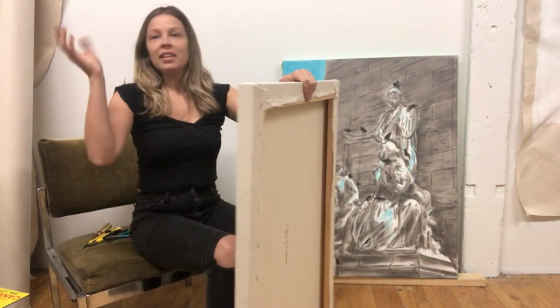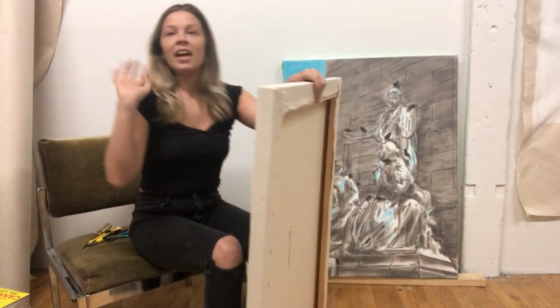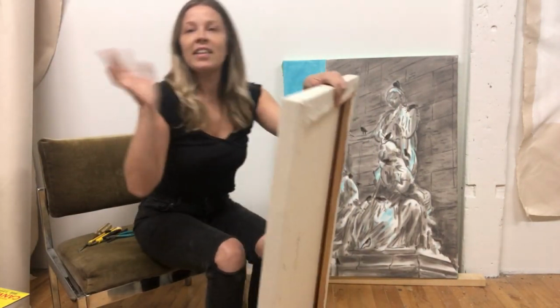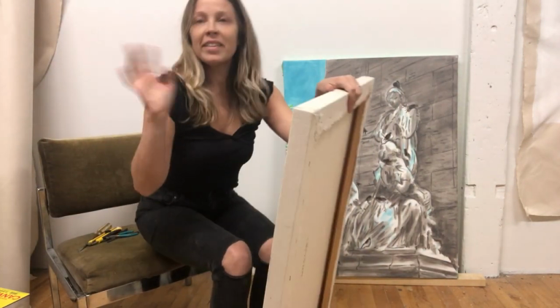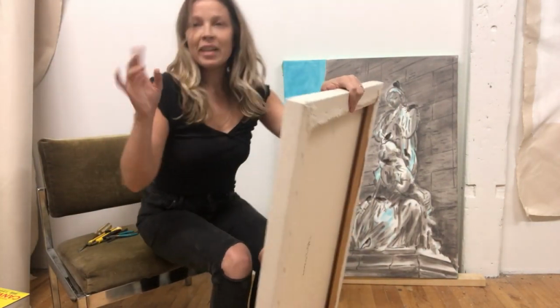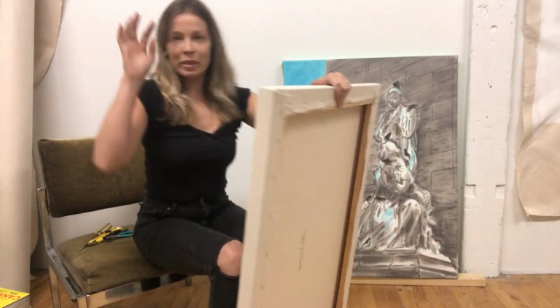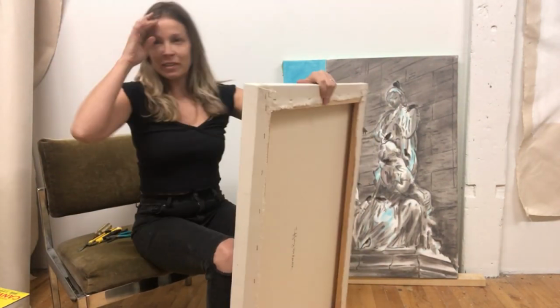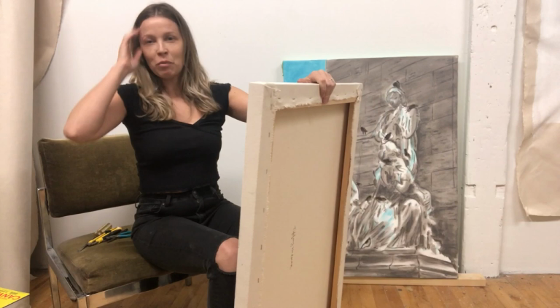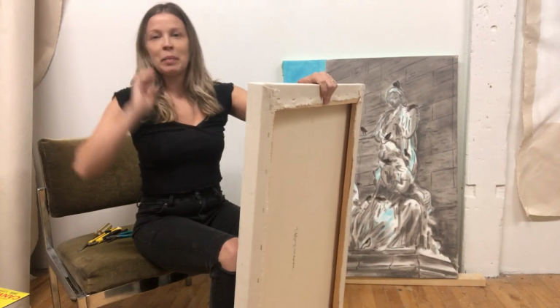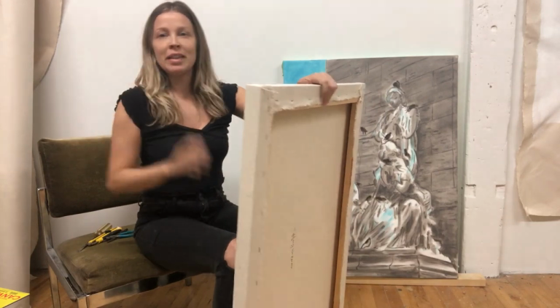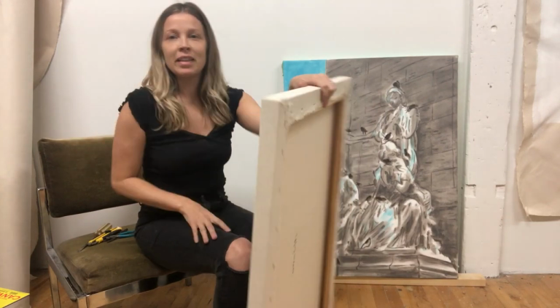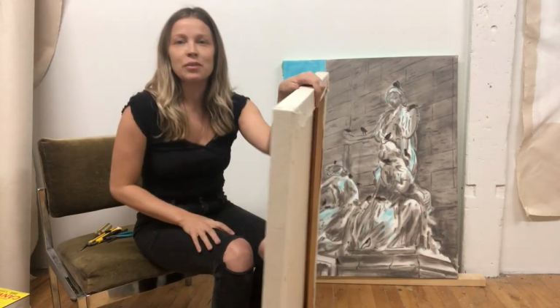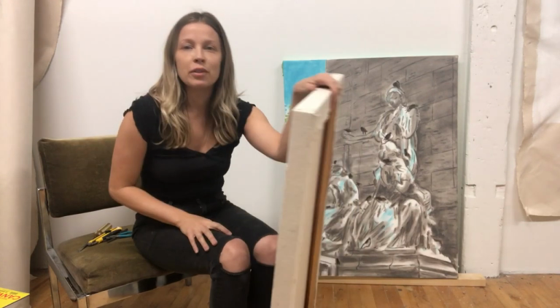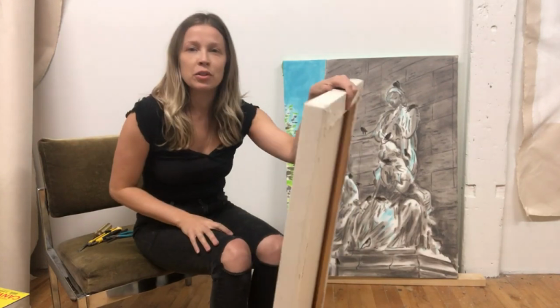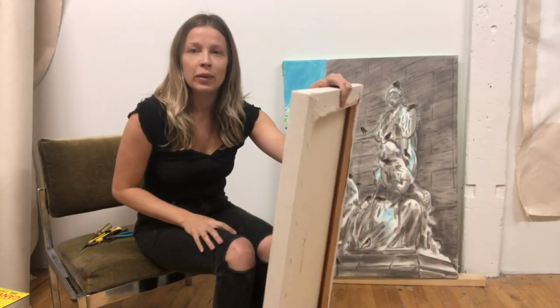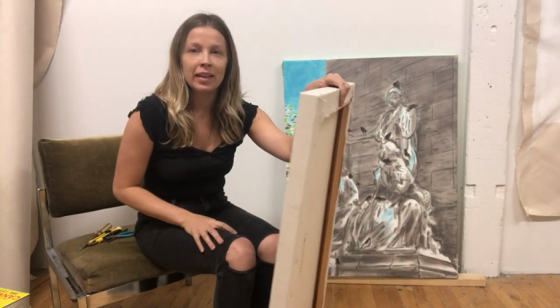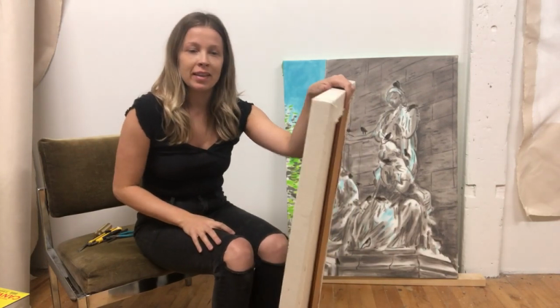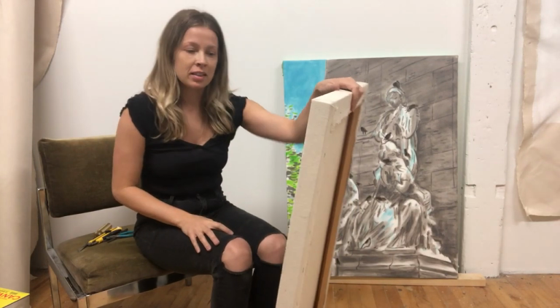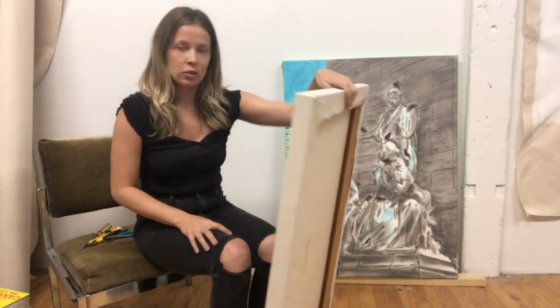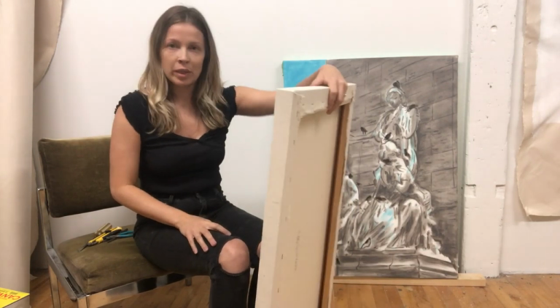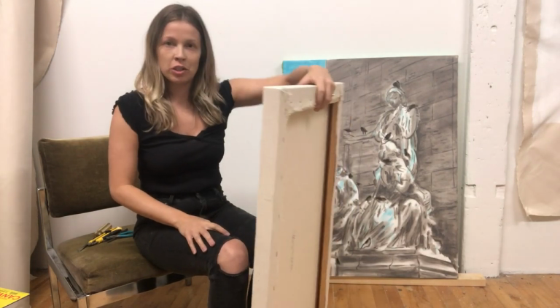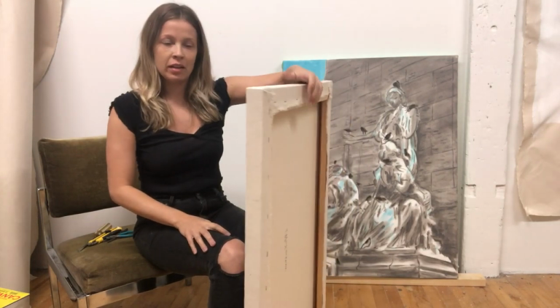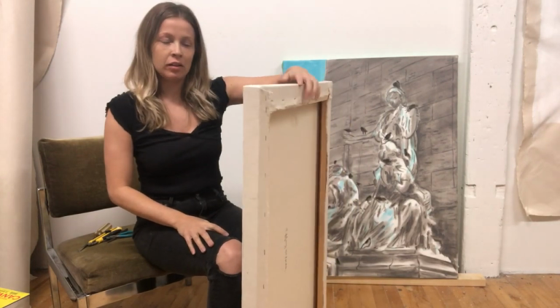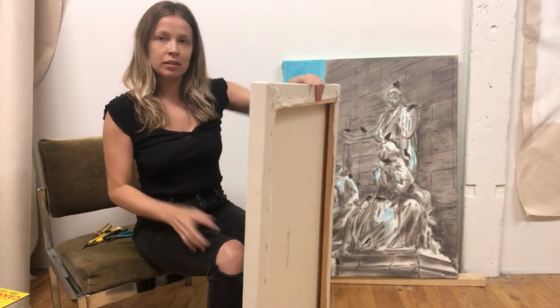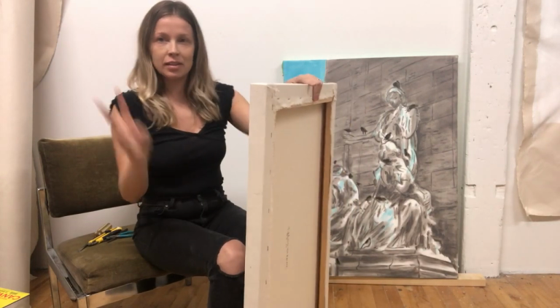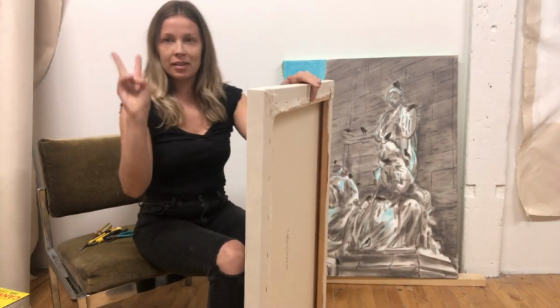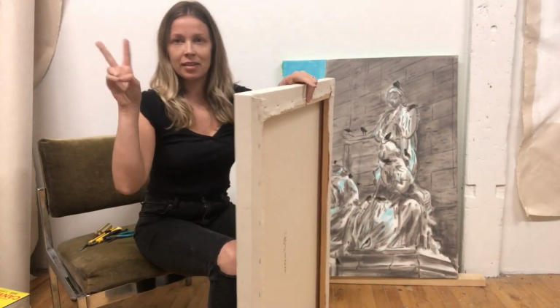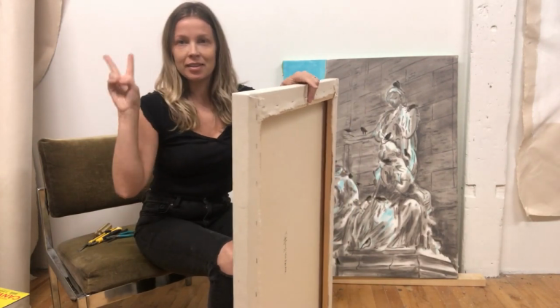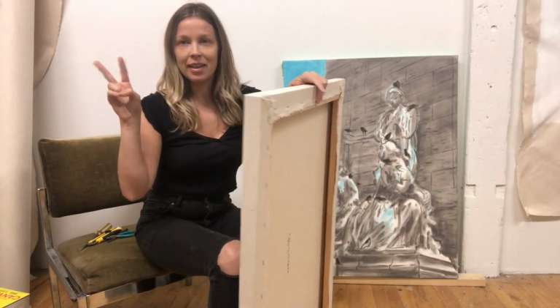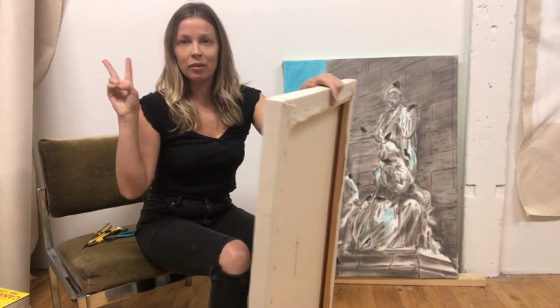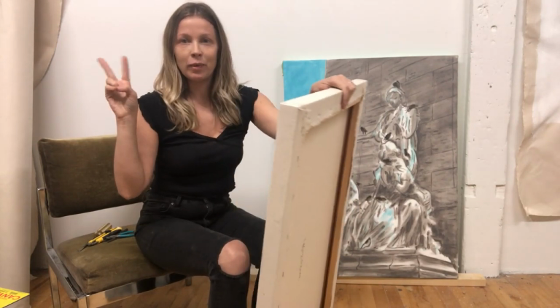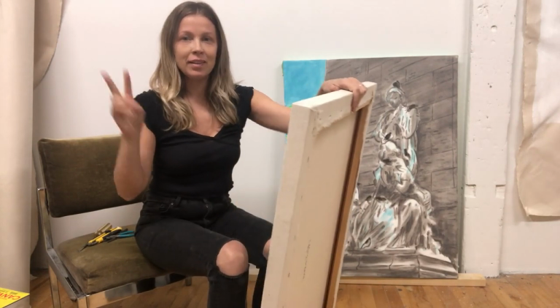Hi there, I'm Tiffany Mollman. Thanks for tuning into my channel. This is the second one.